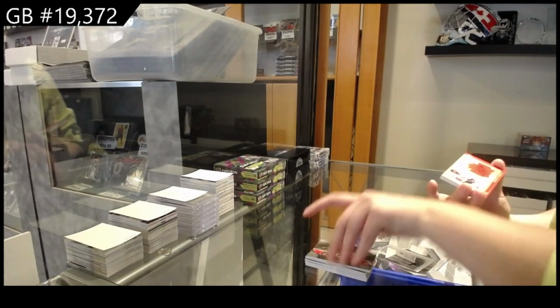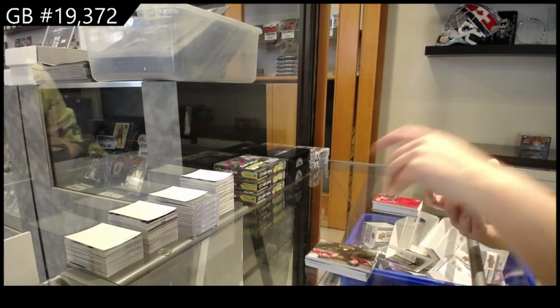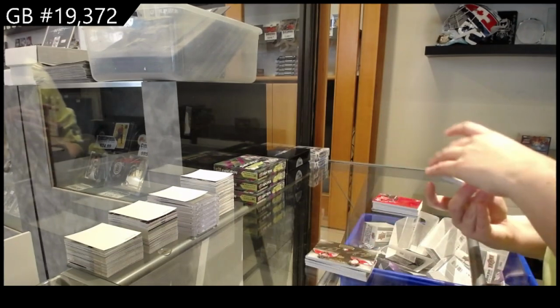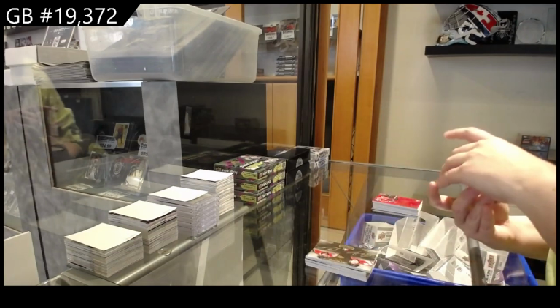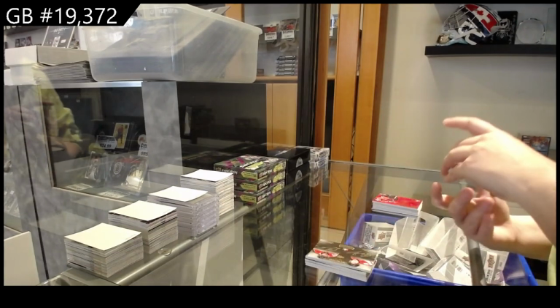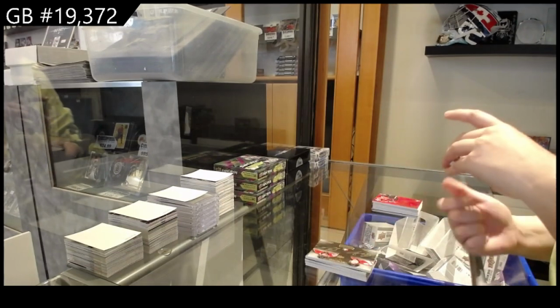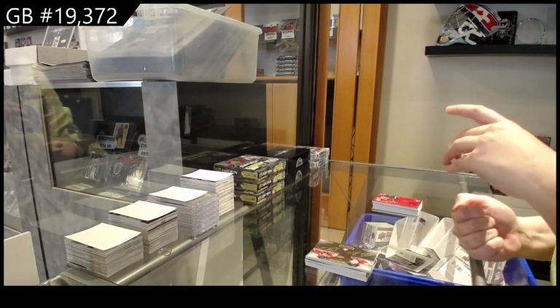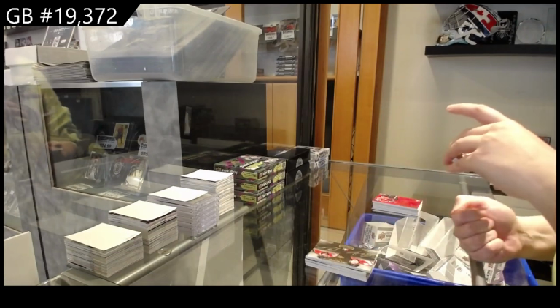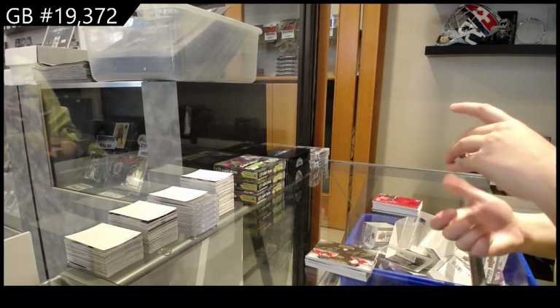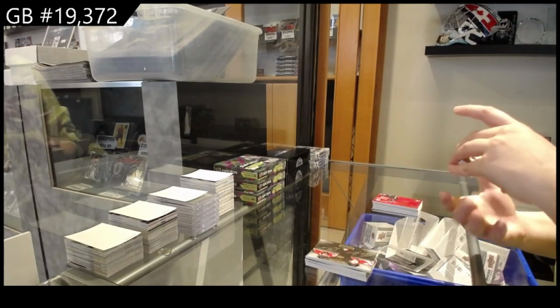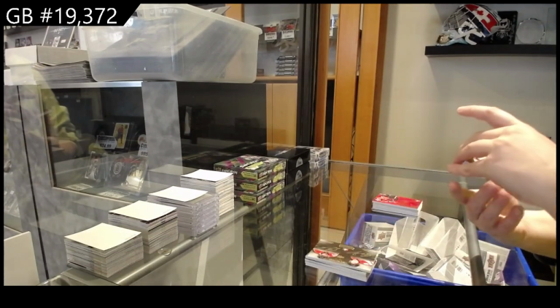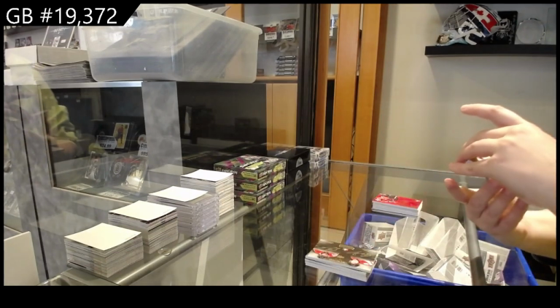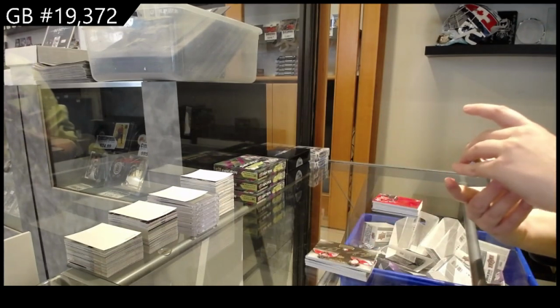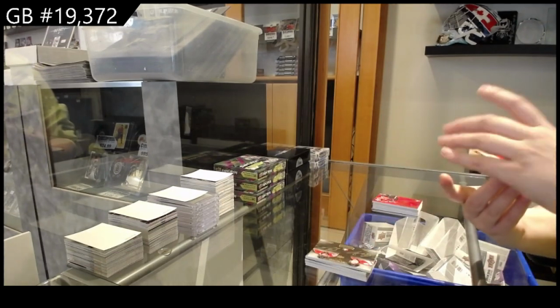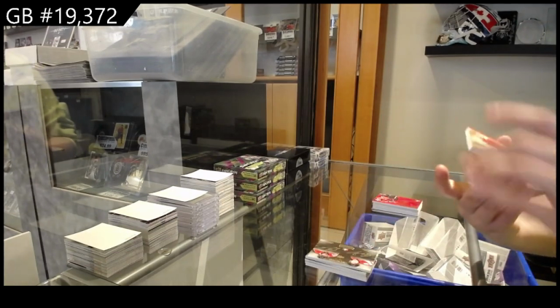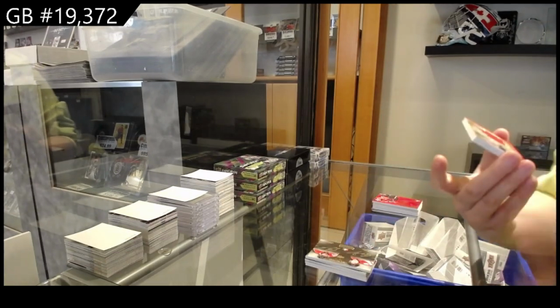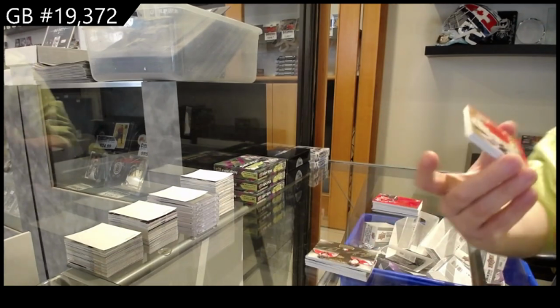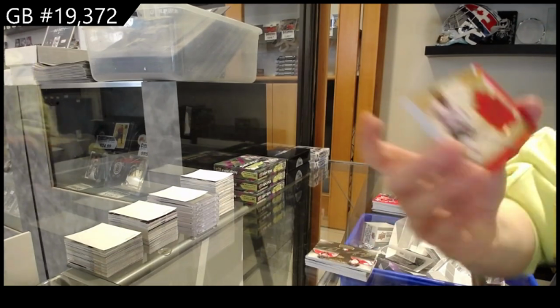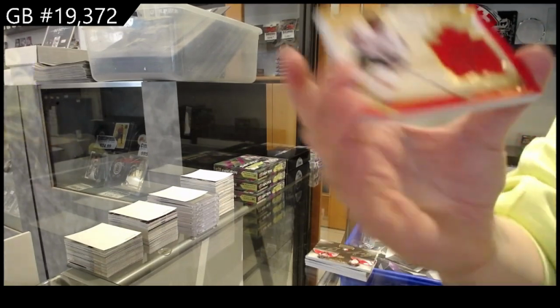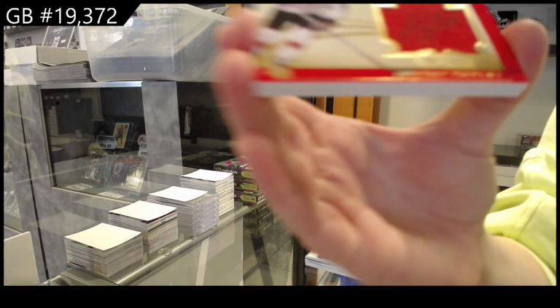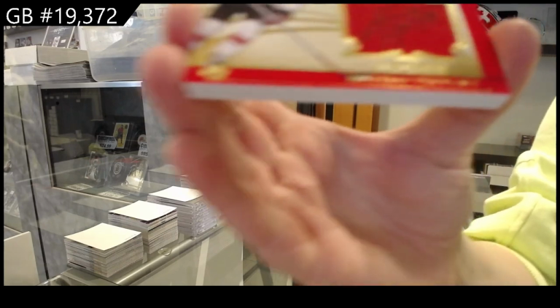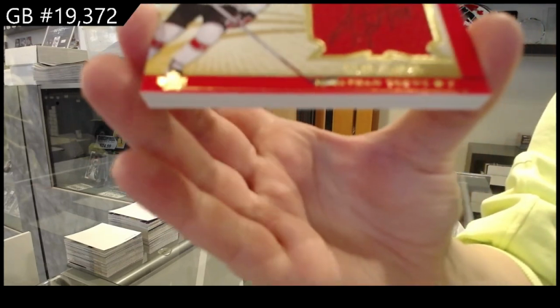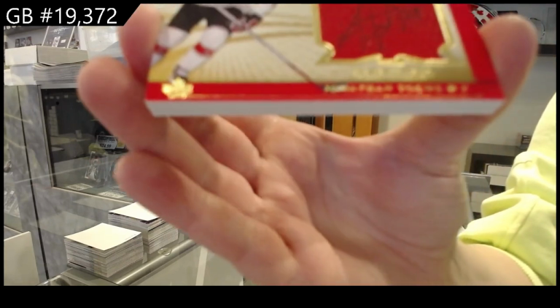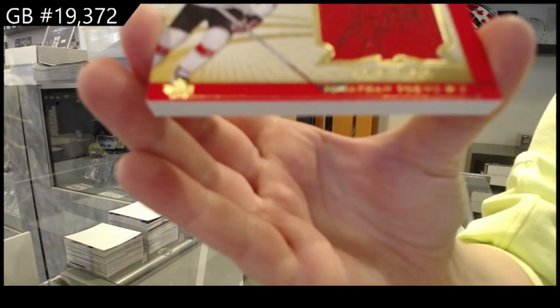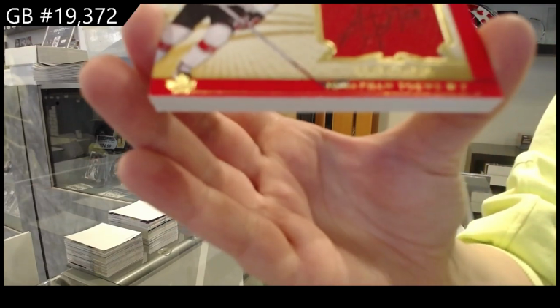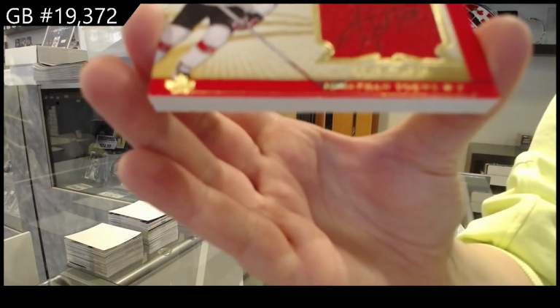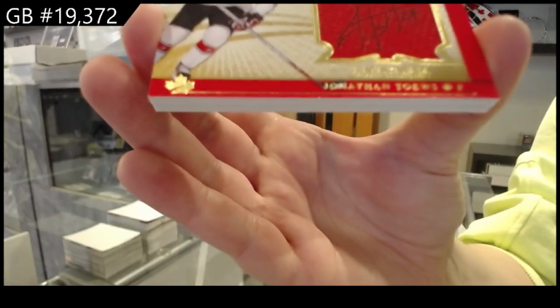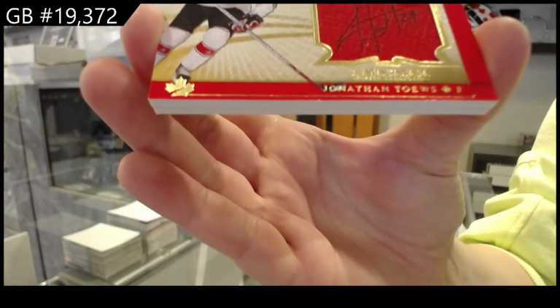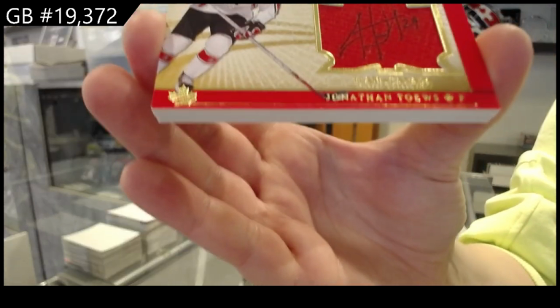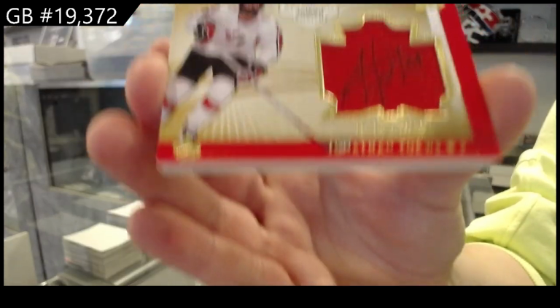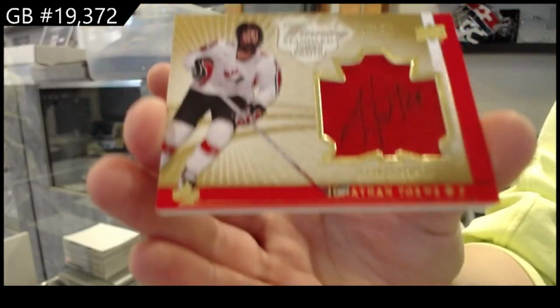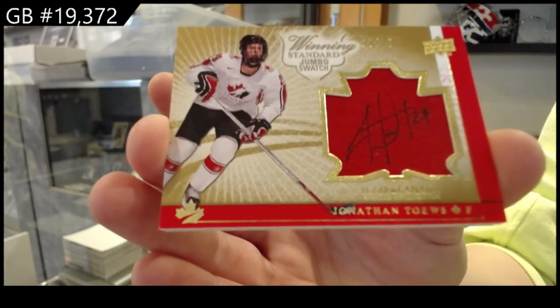Winning standard jumbo swatch auto, numbered to 25, Jonathan Toews.